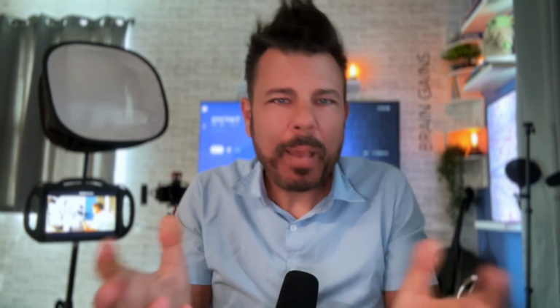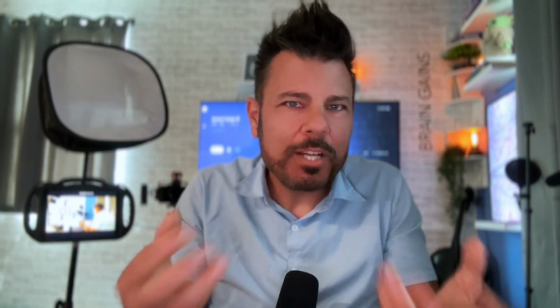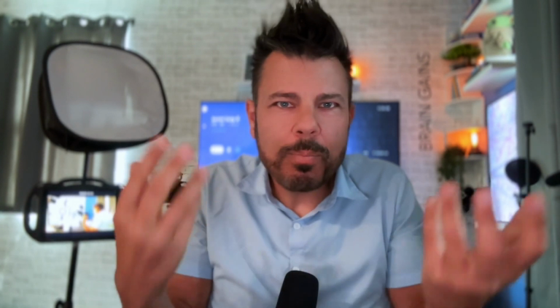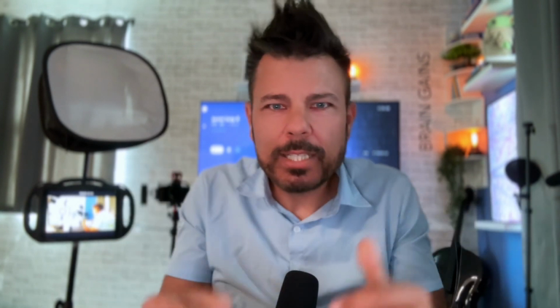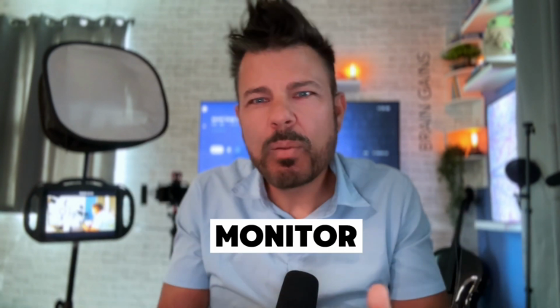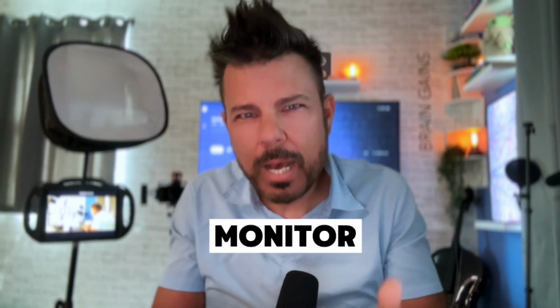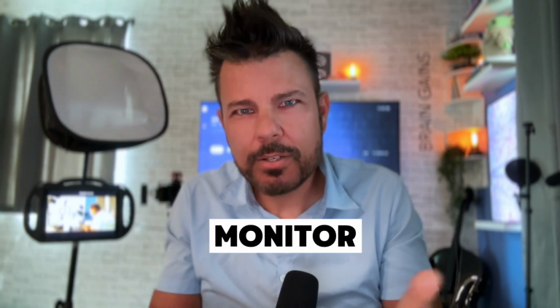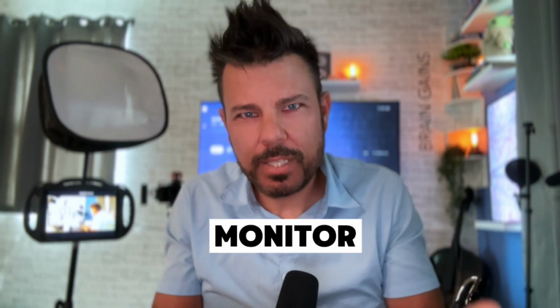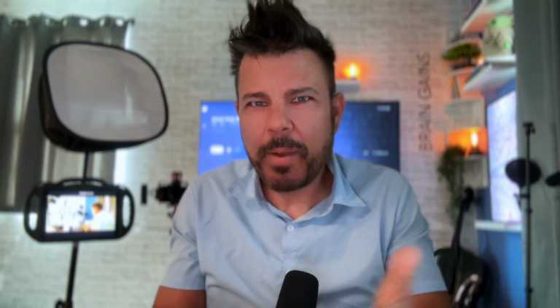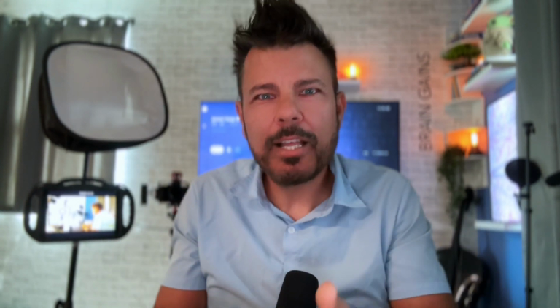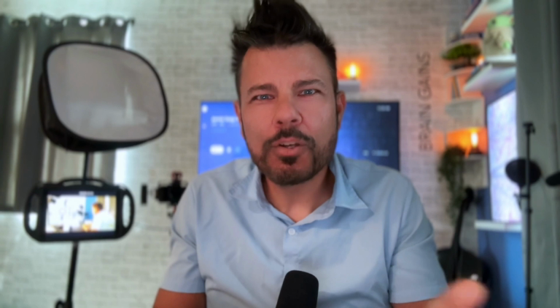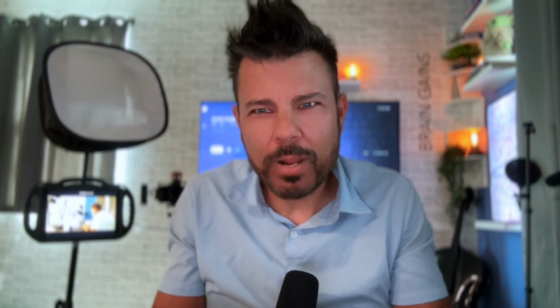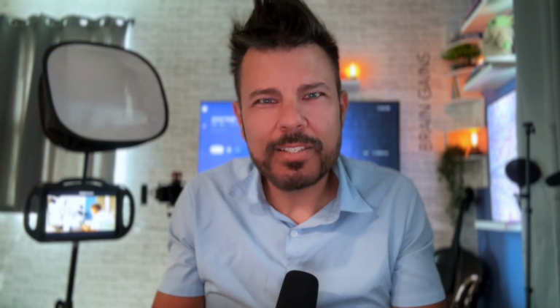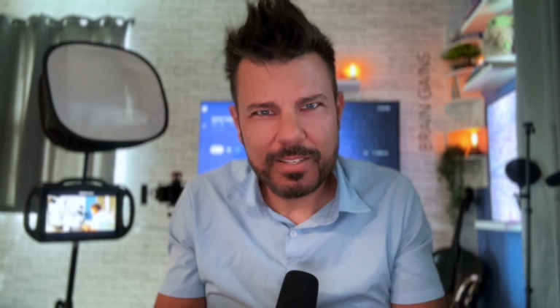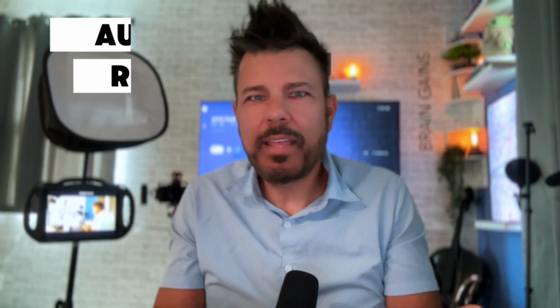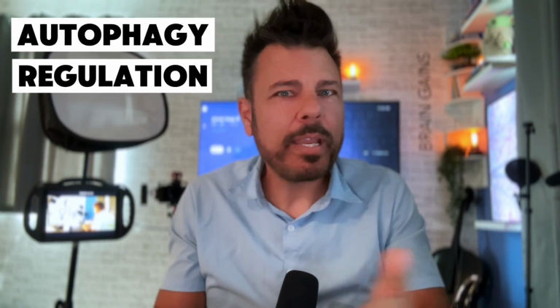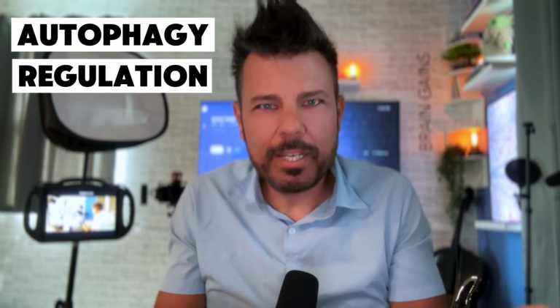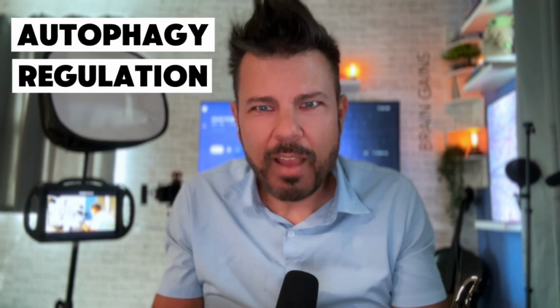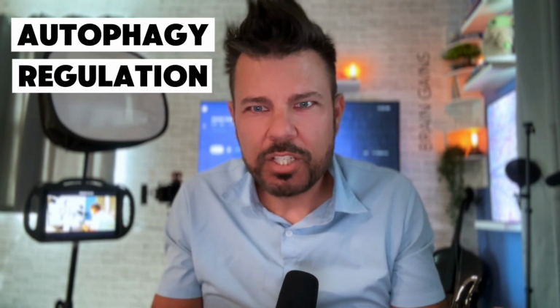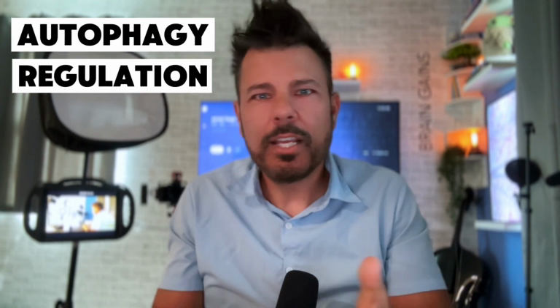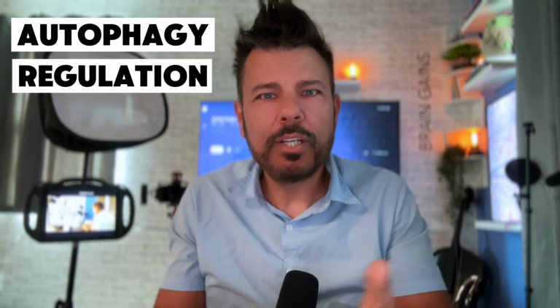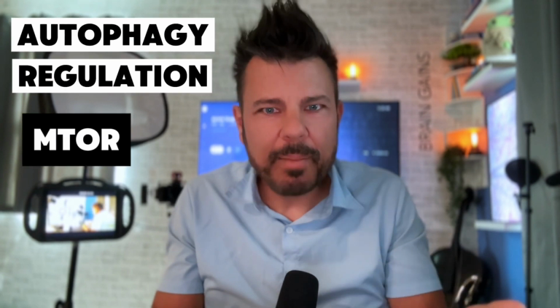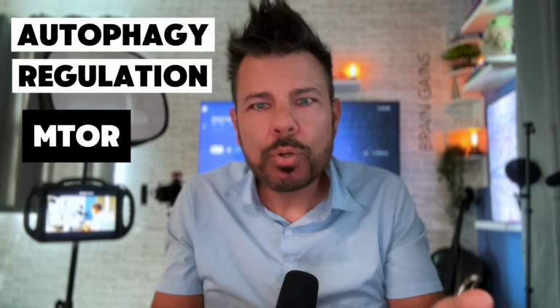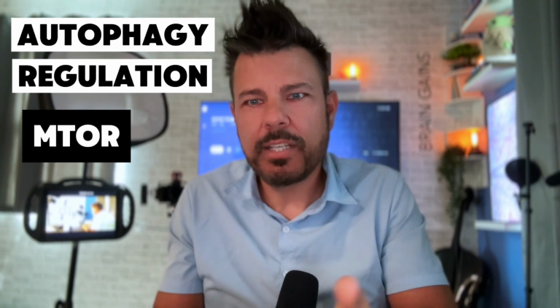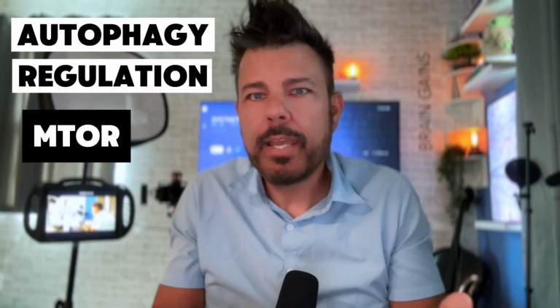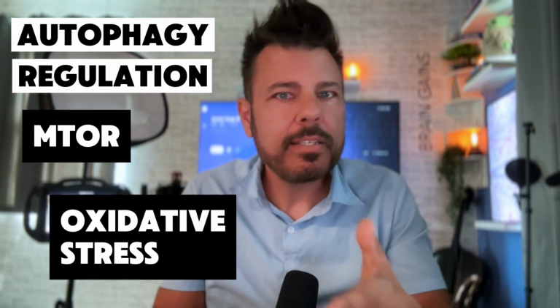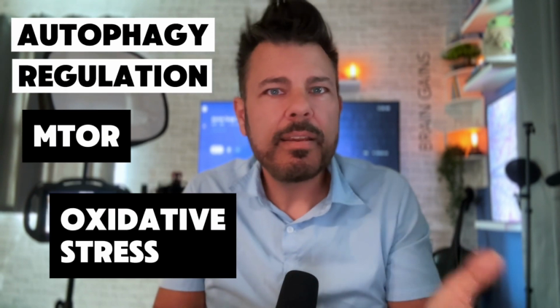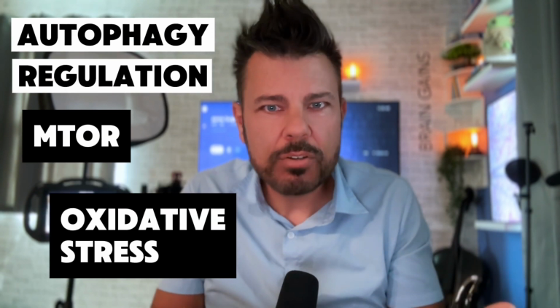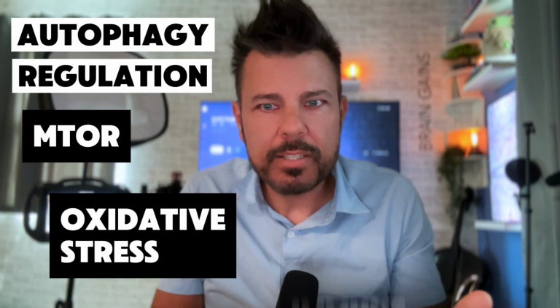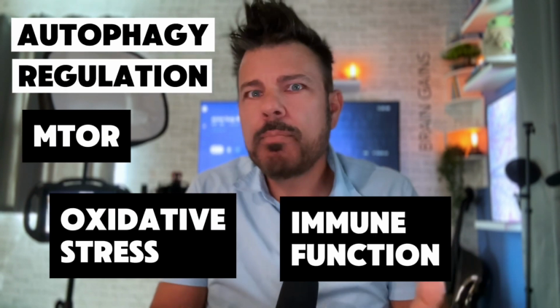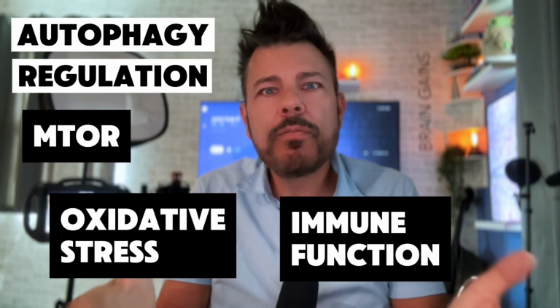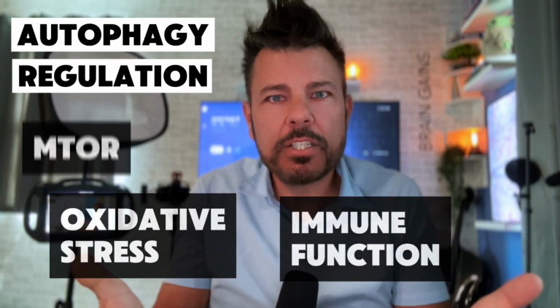At Batwatch, in our practice, we monitor the biological processes that regulate autophagy, including mTOR signaling, oxidative stress, and immune function.